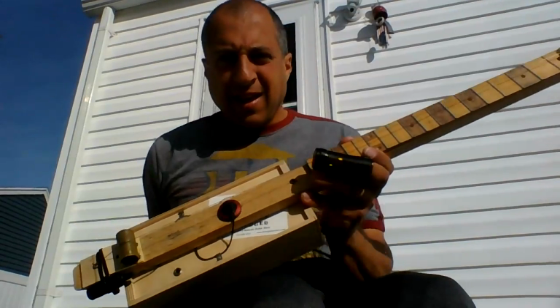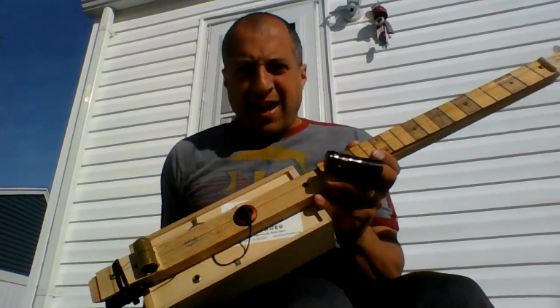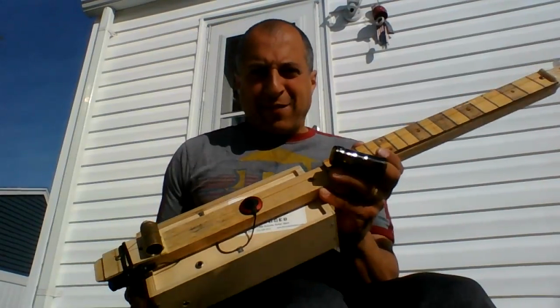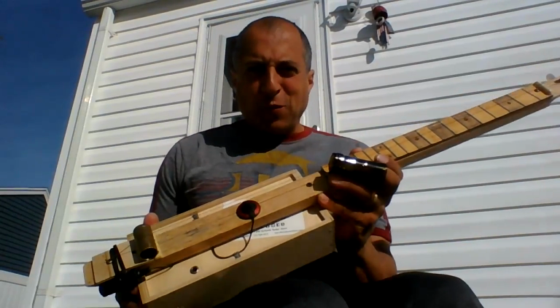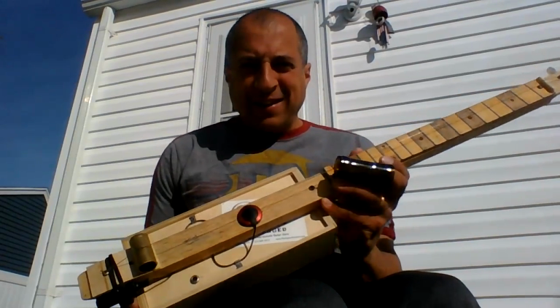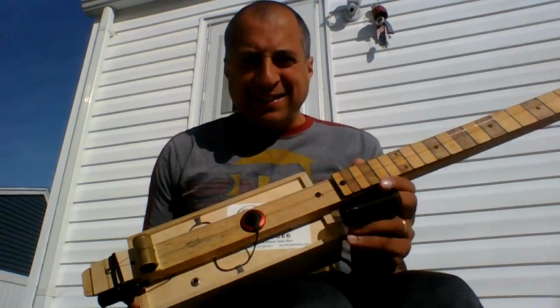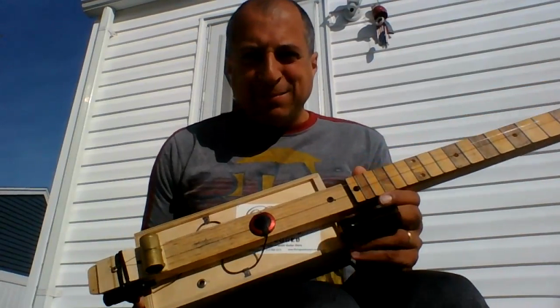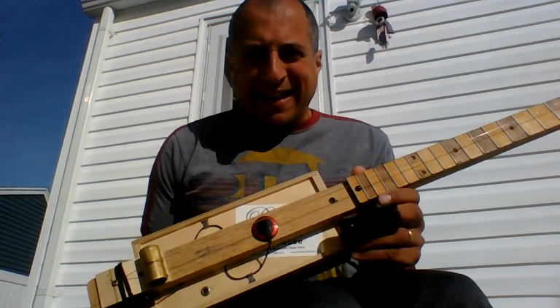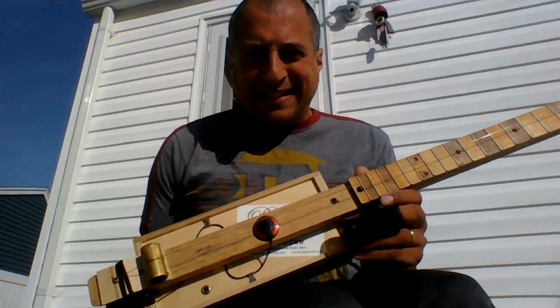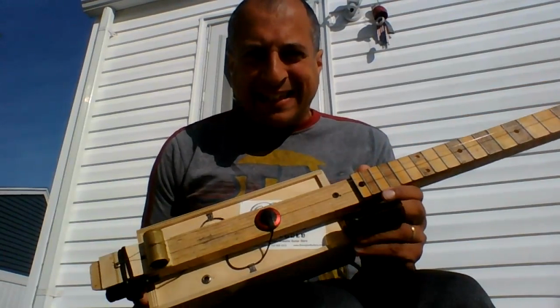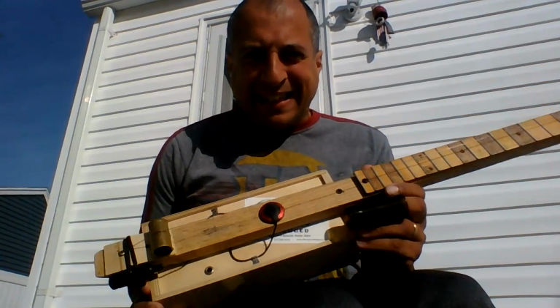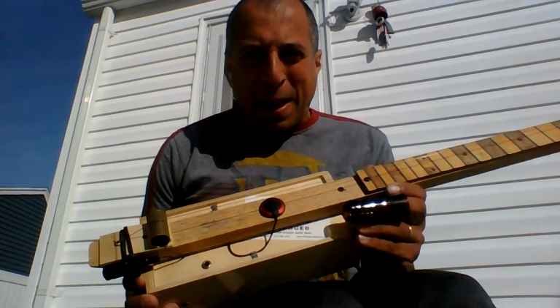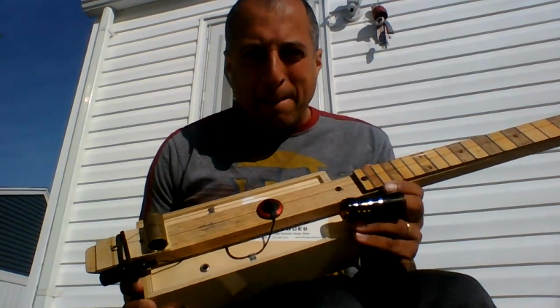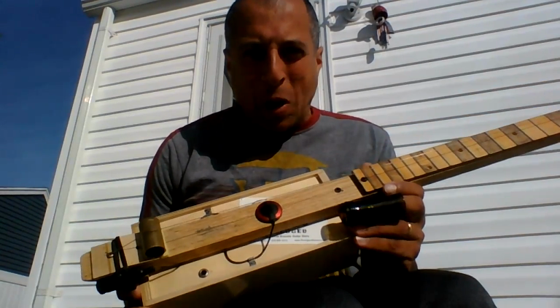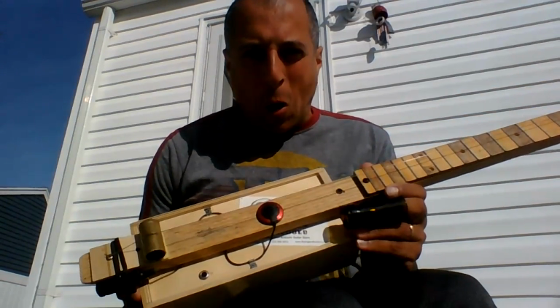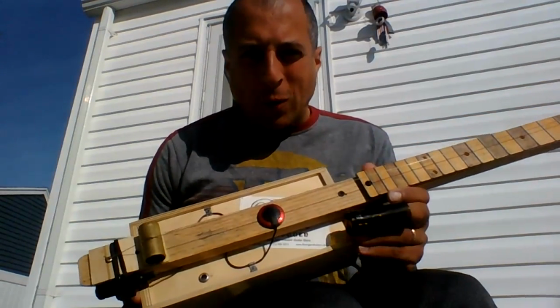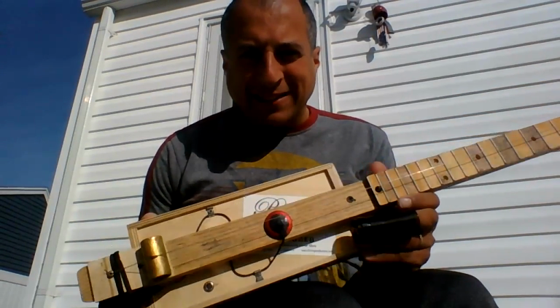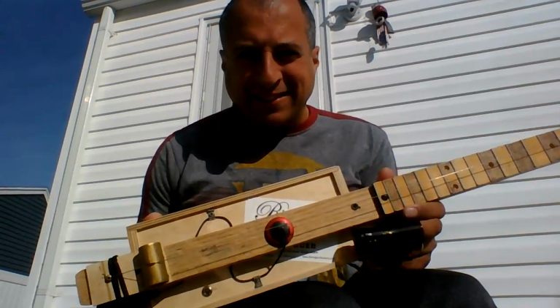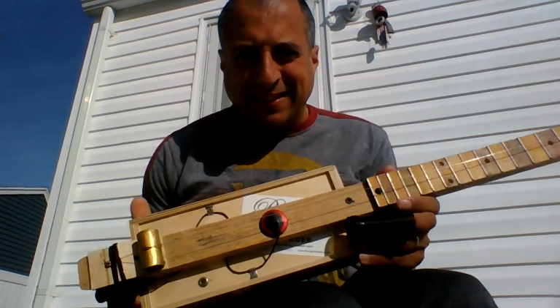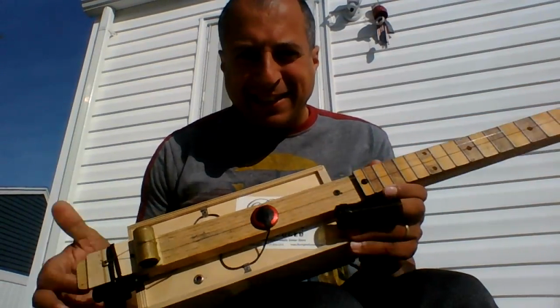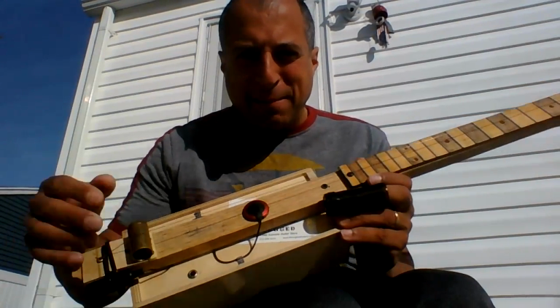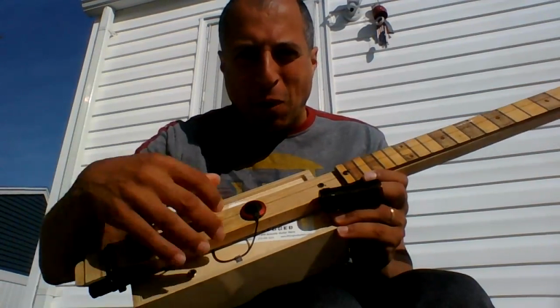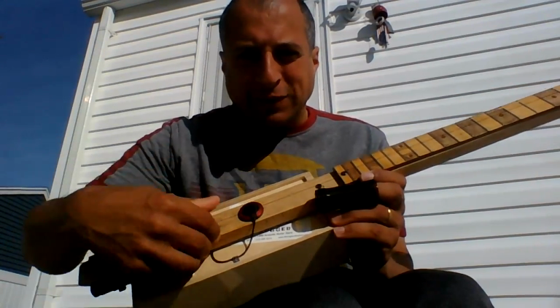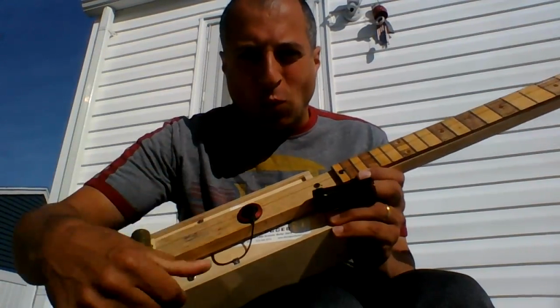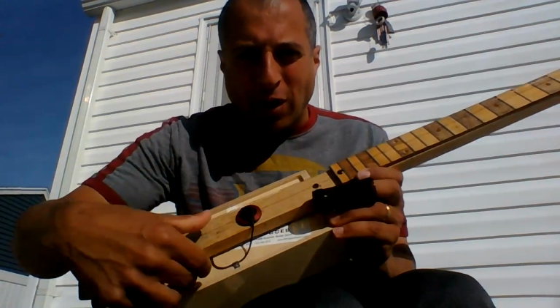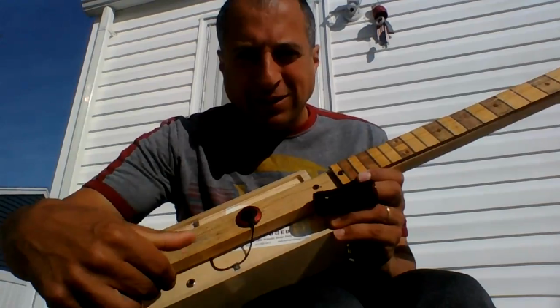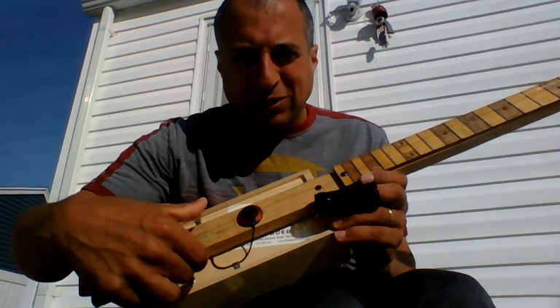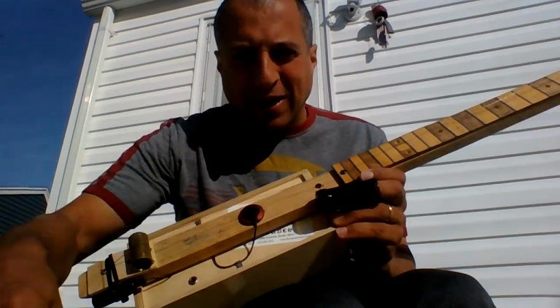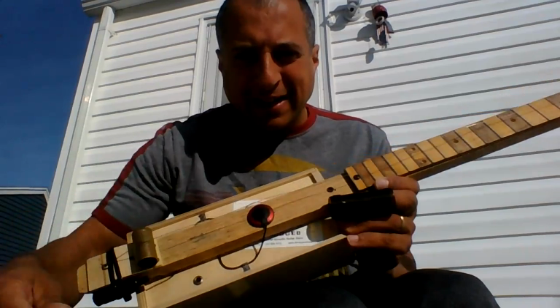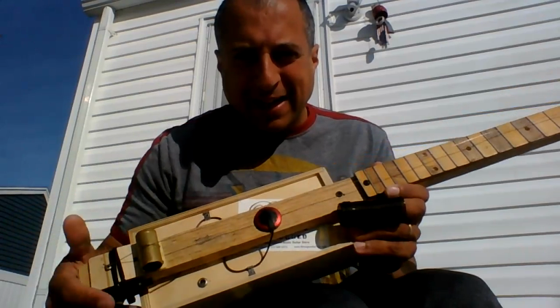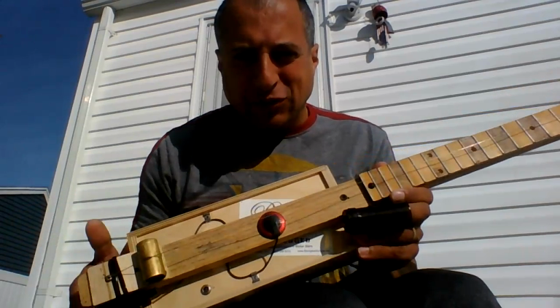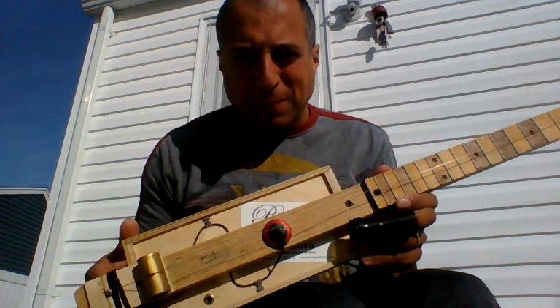Hey everyone, this is my diddly bow. Yes, it's a diddly bow. It's a one-stringed instrument.